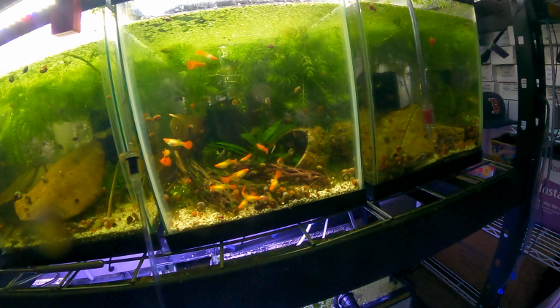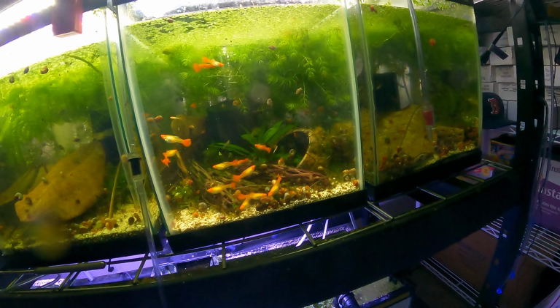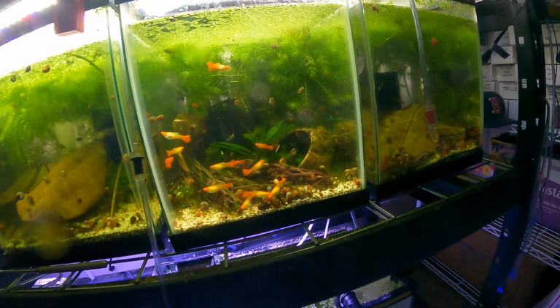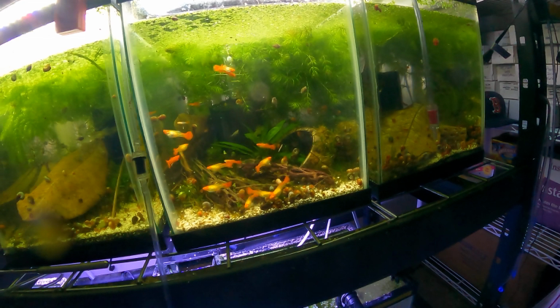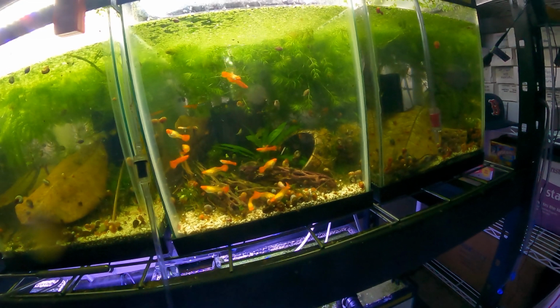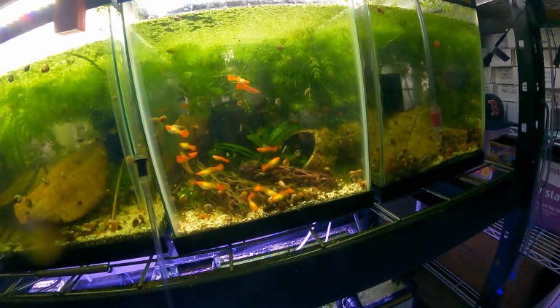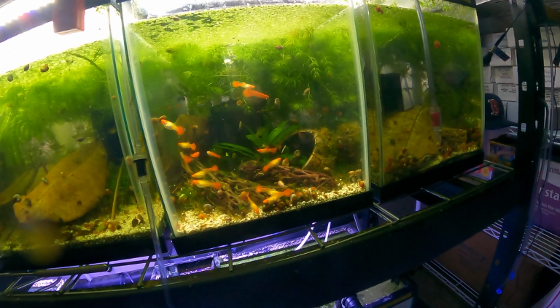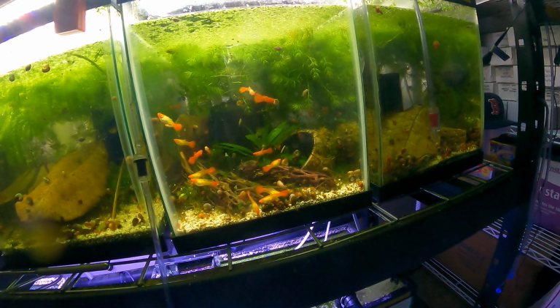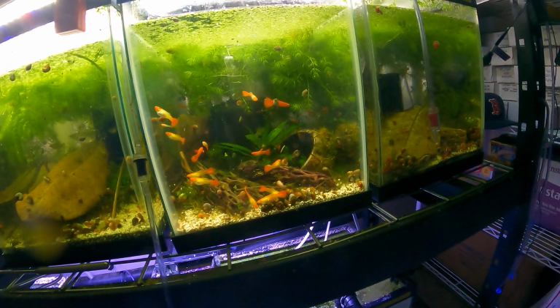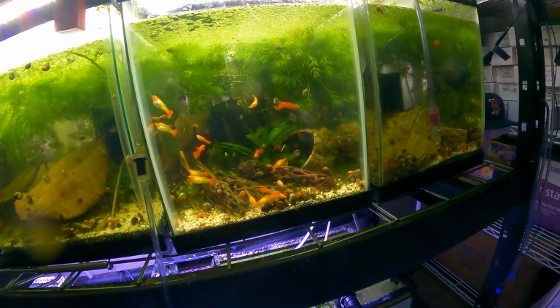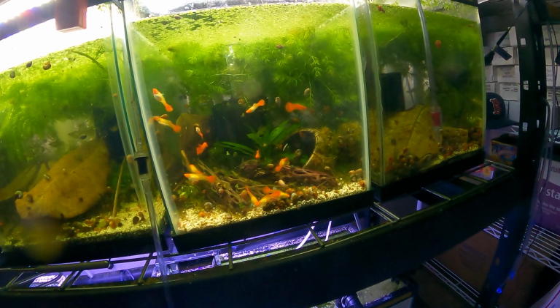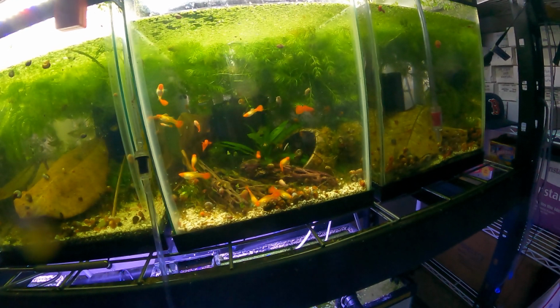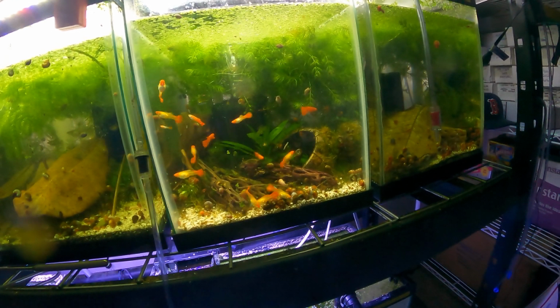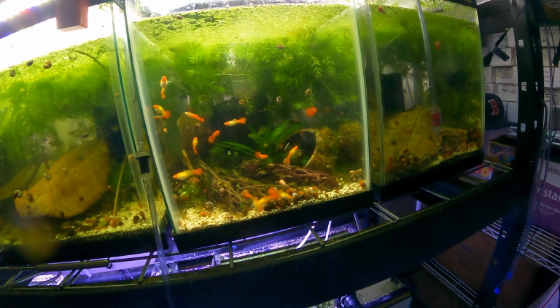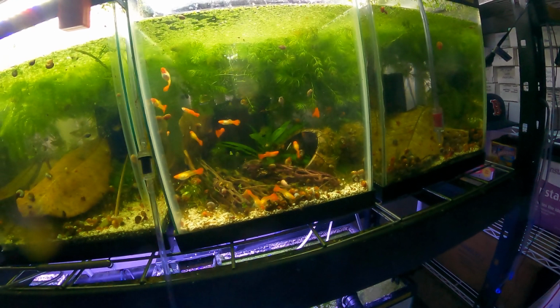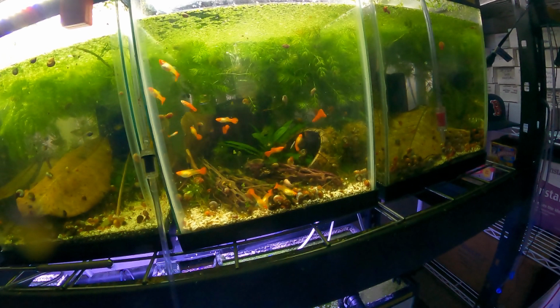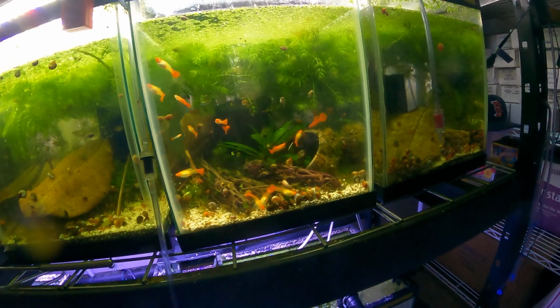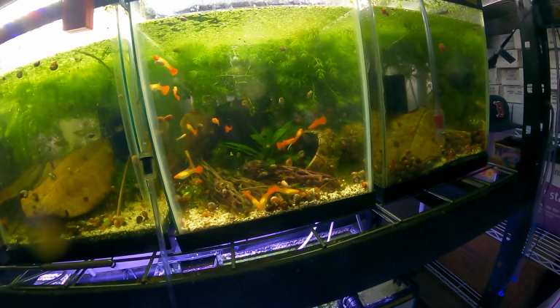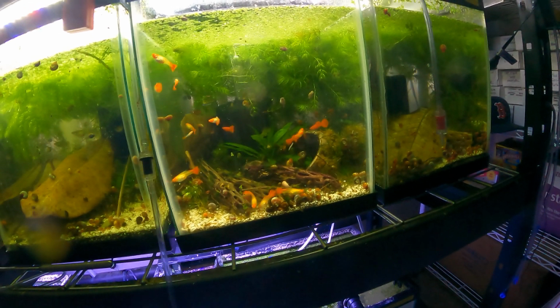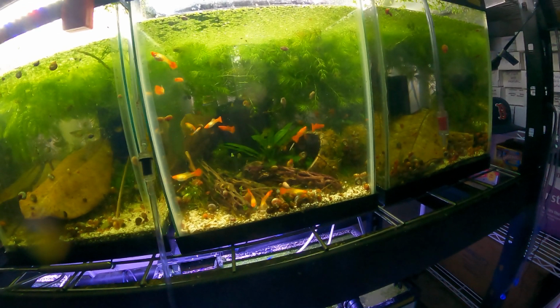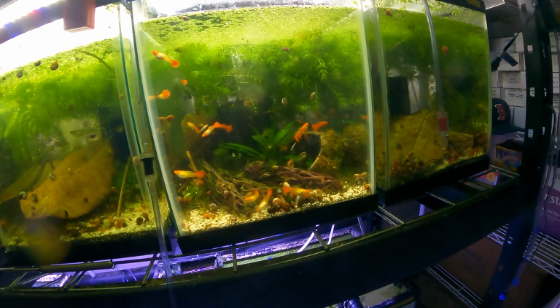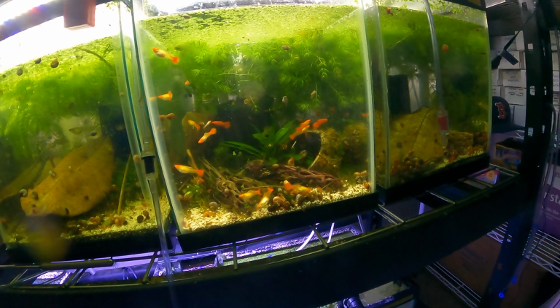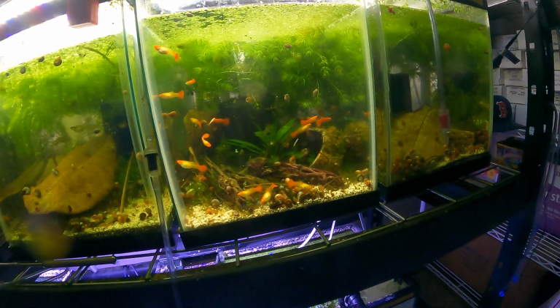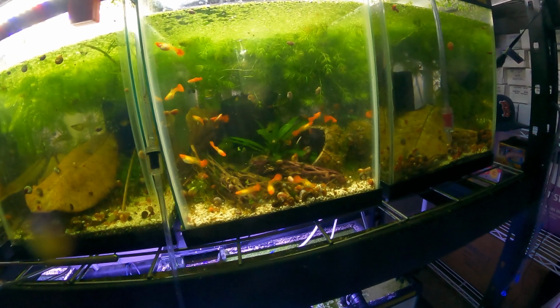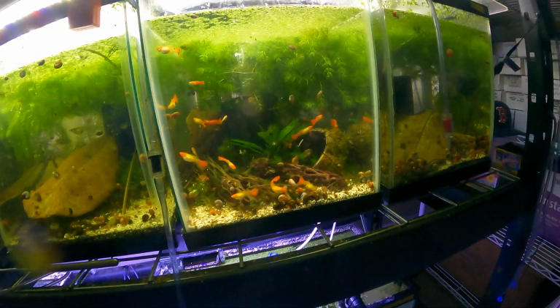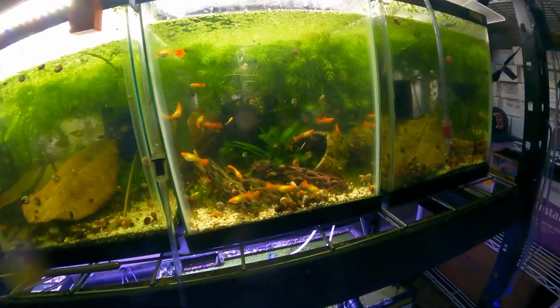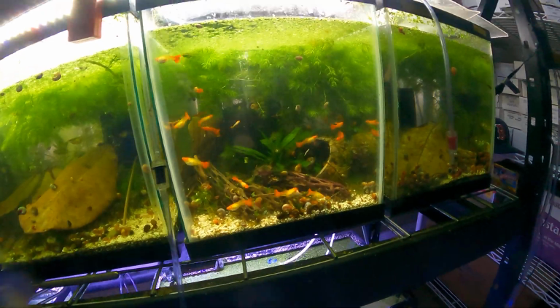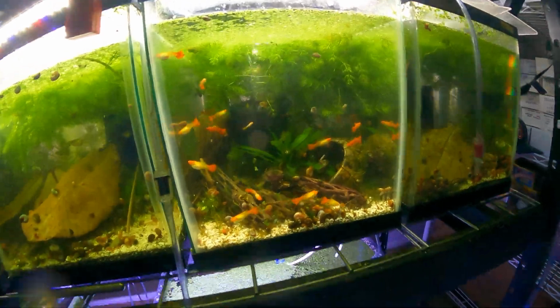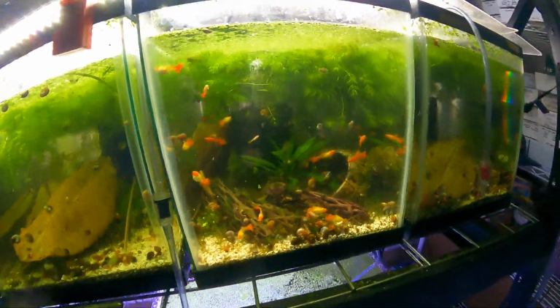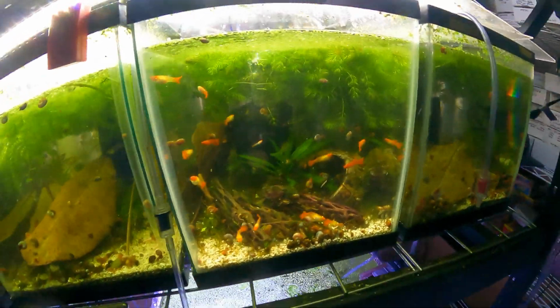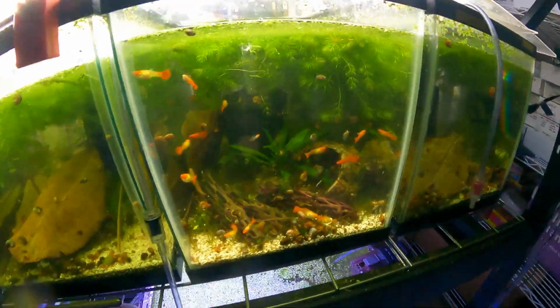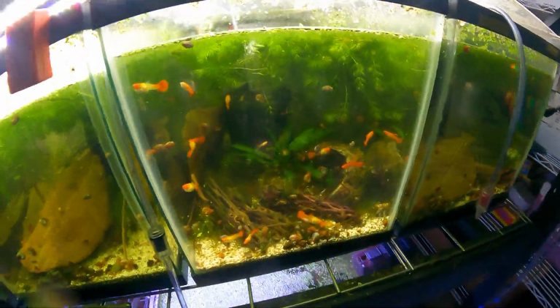What we'll do here is some underwater footage of these albino koi shrimp that my friend Benedict gave me. Since we're here, we might as well.